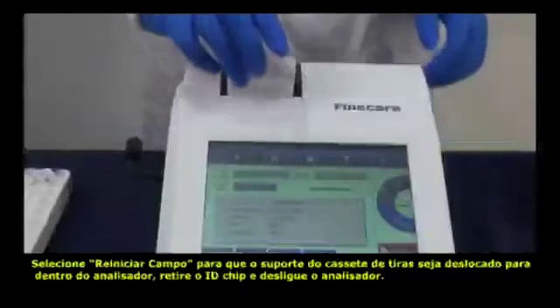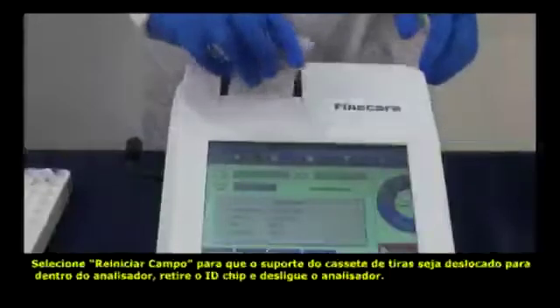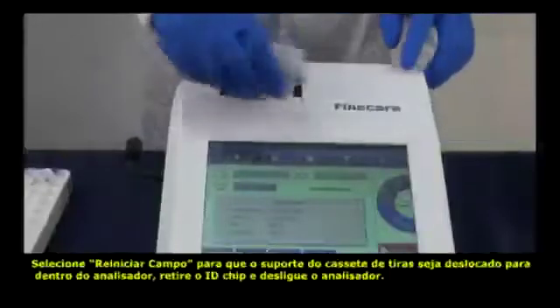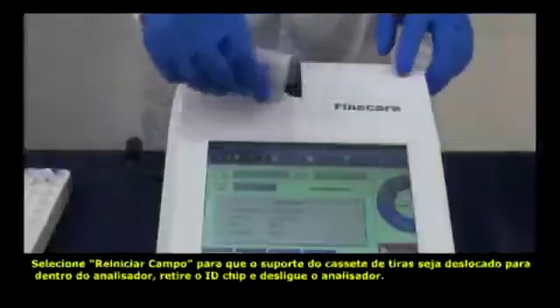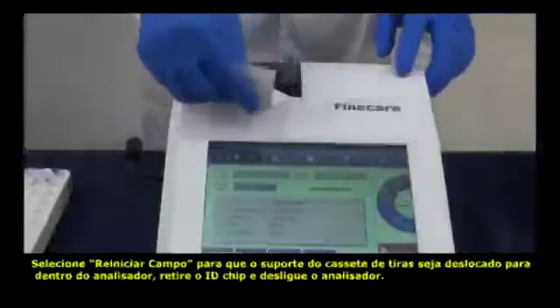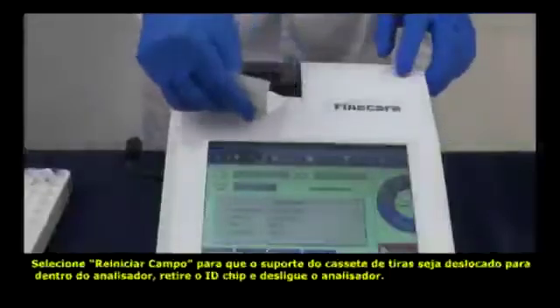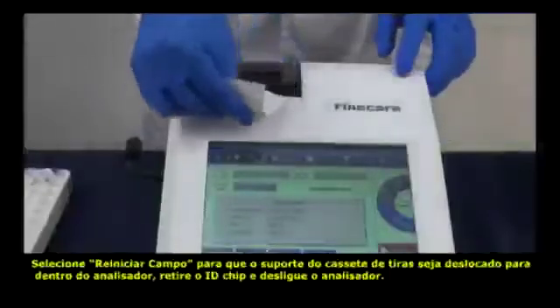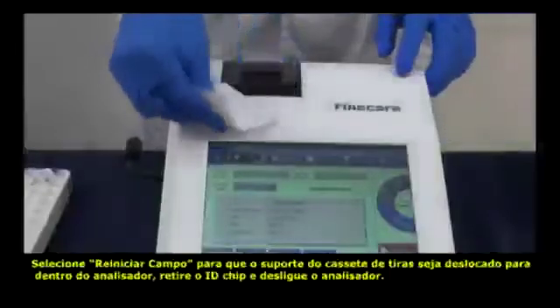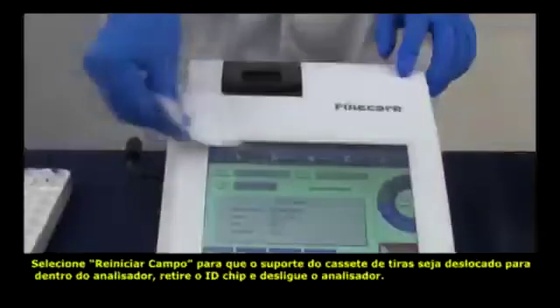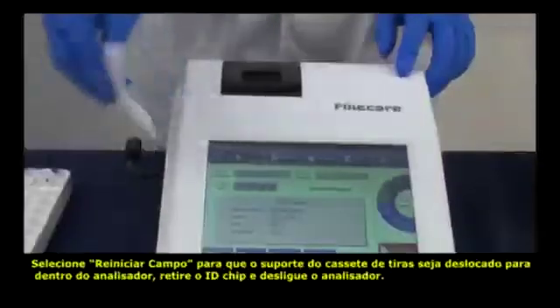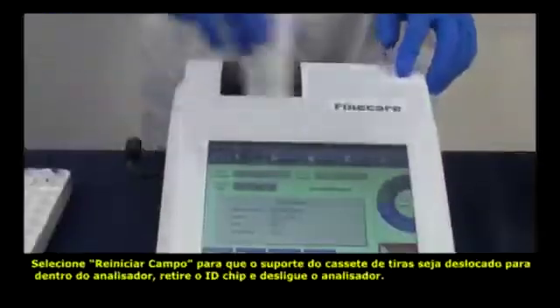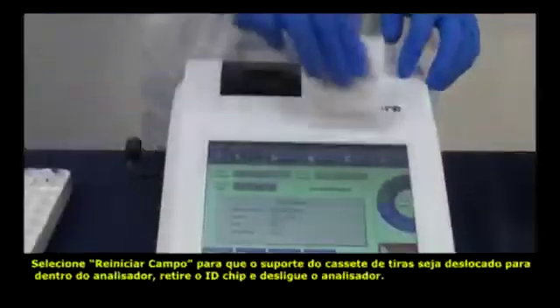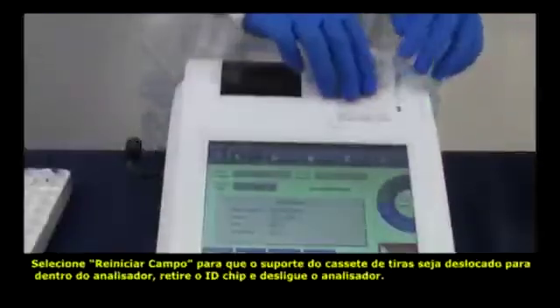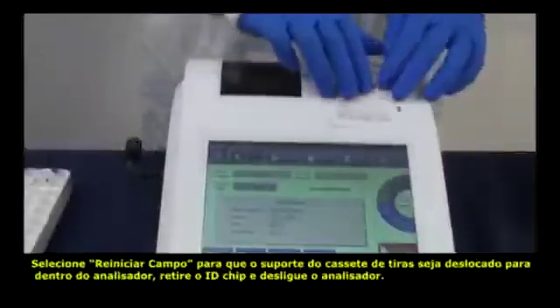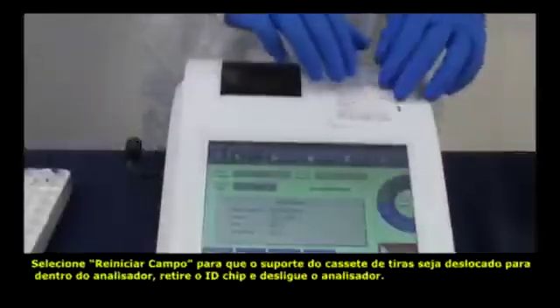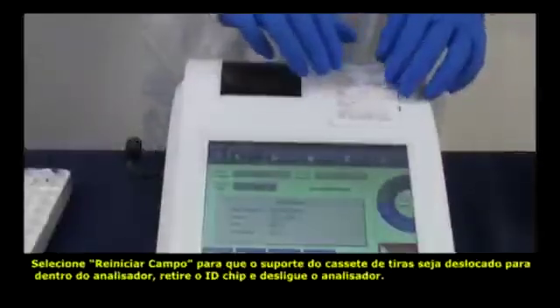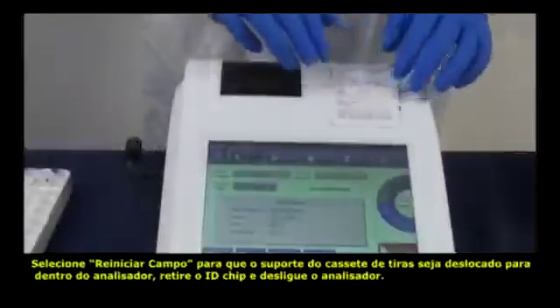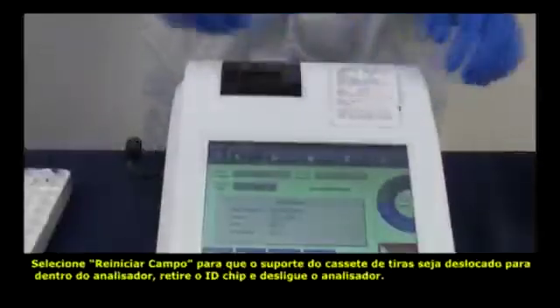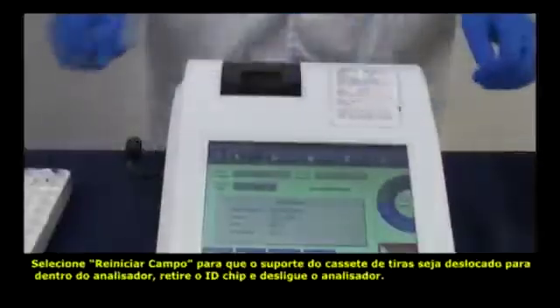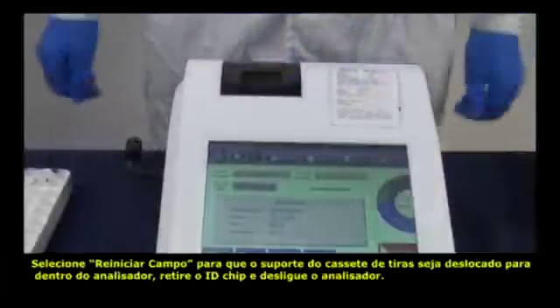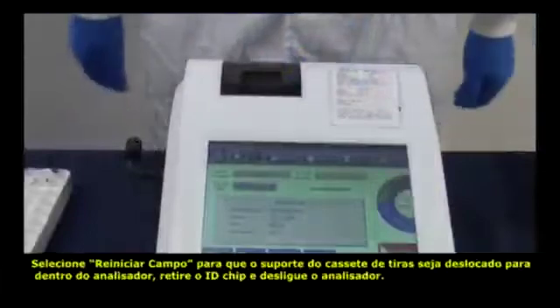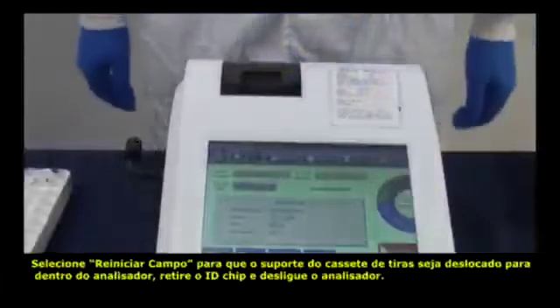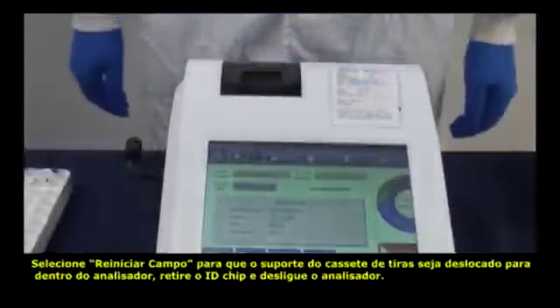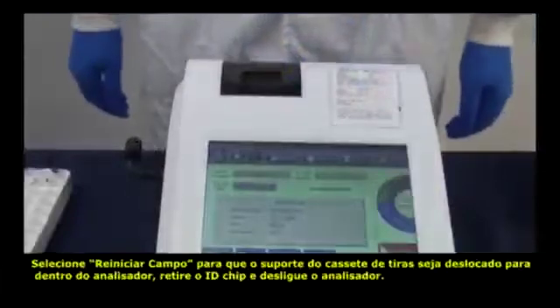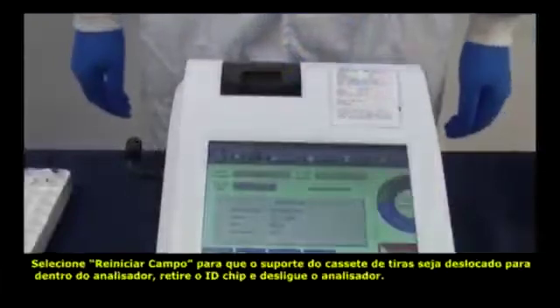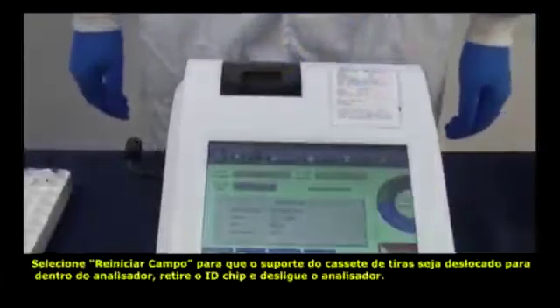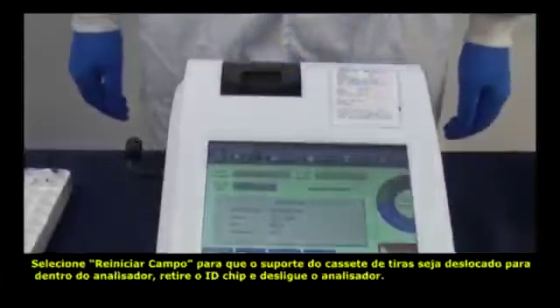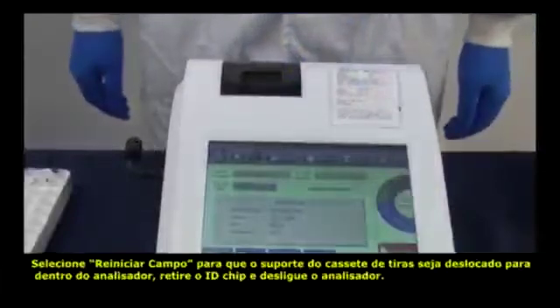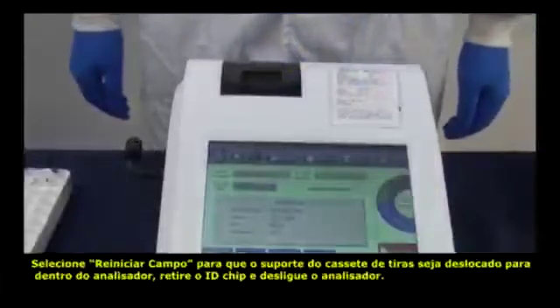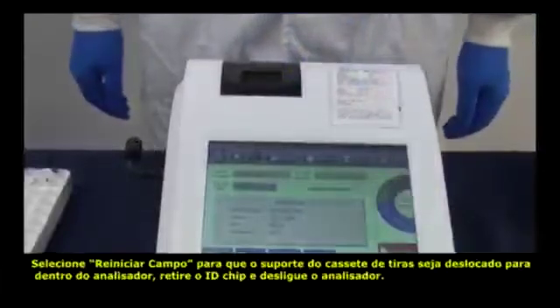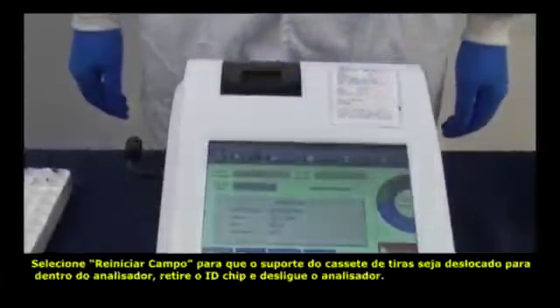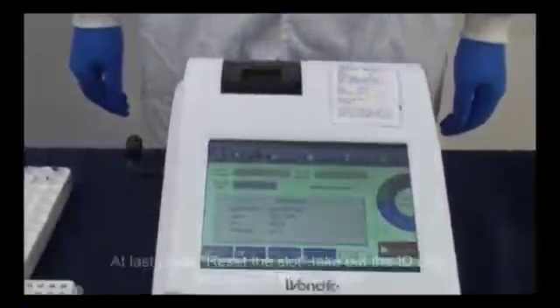At last, press Reset on the slot, take out the ID chip, and turn off the analyzer.